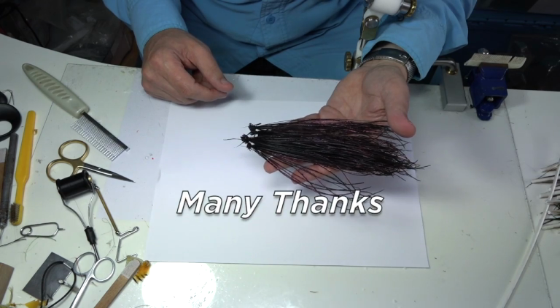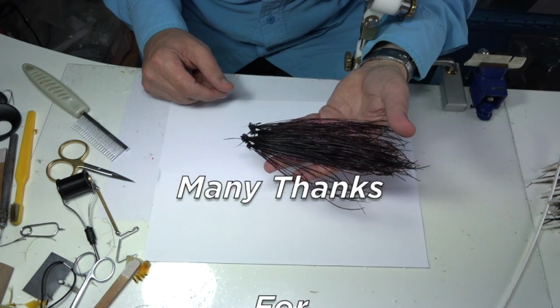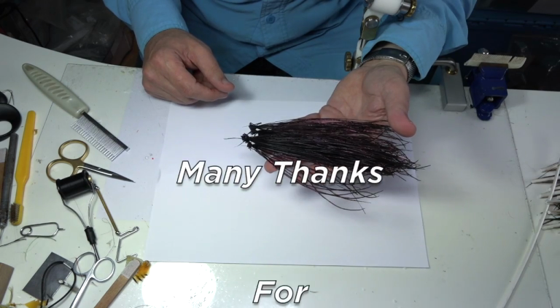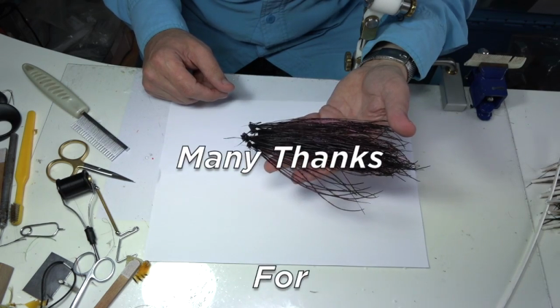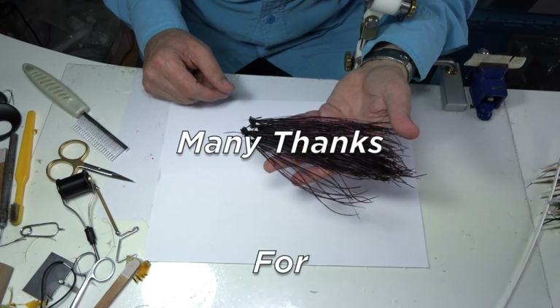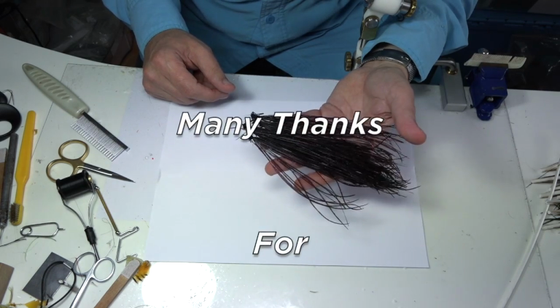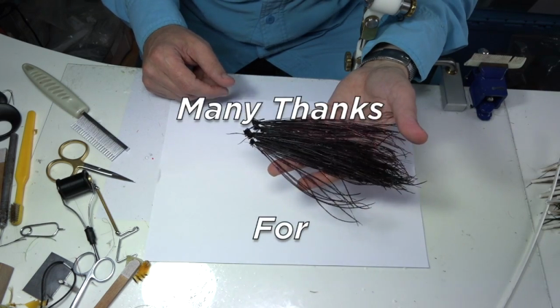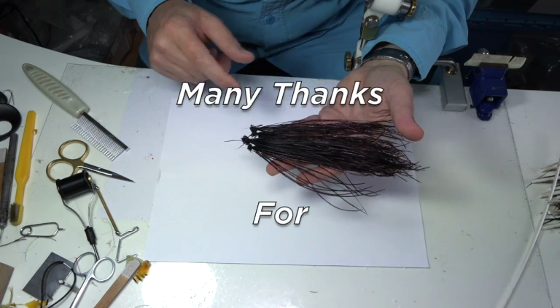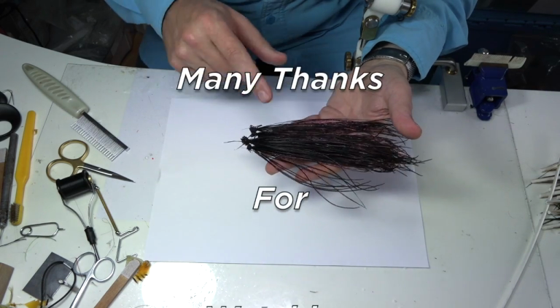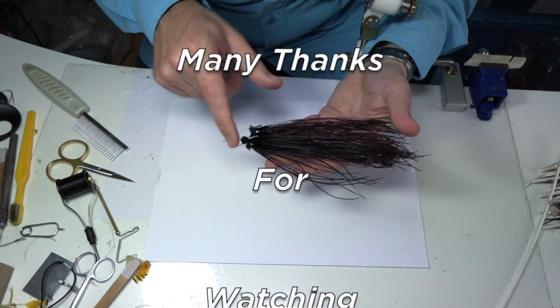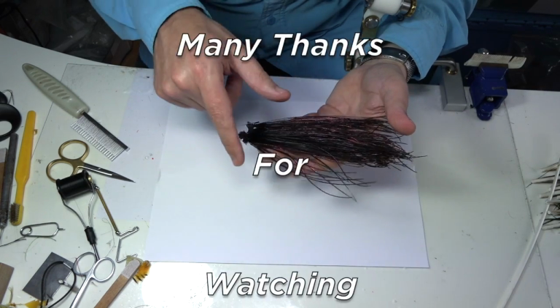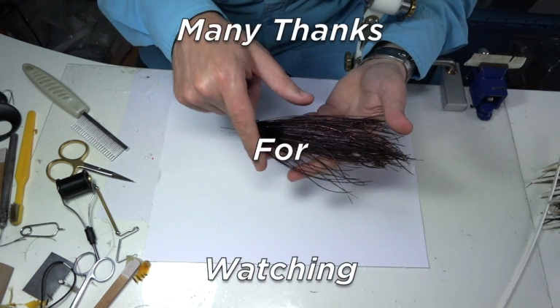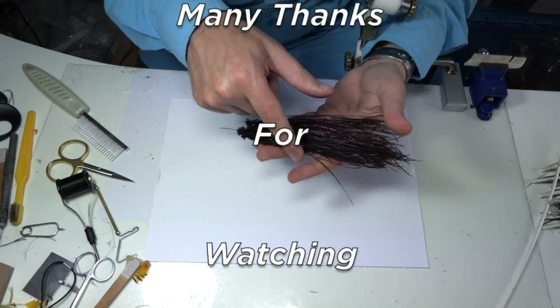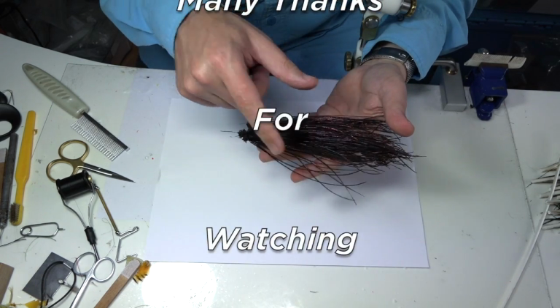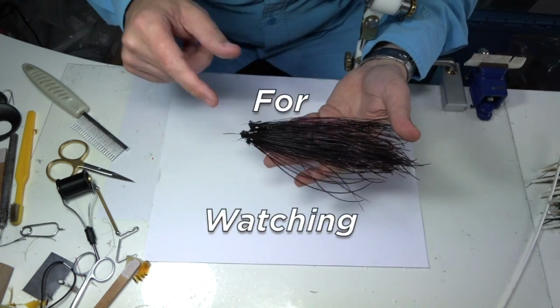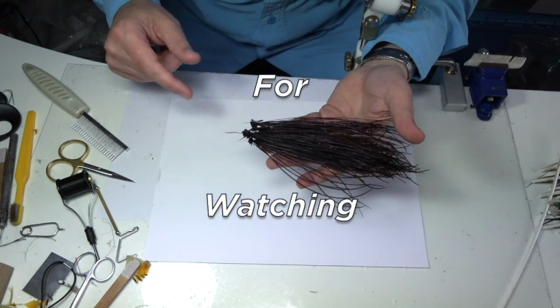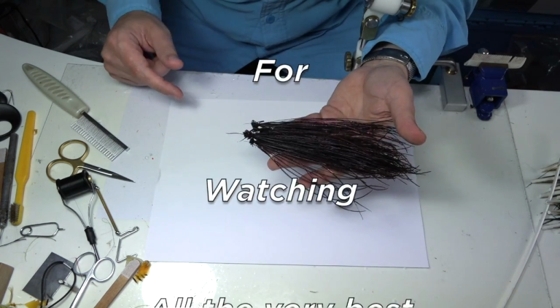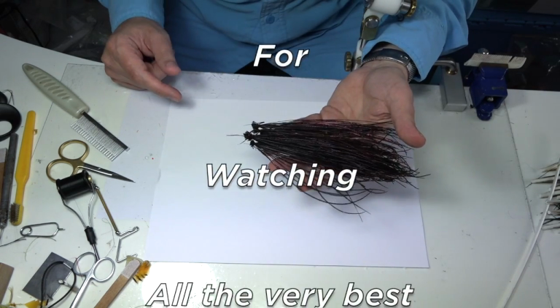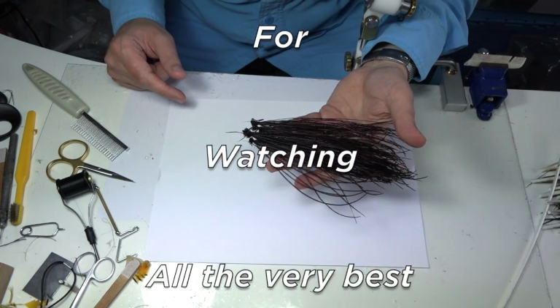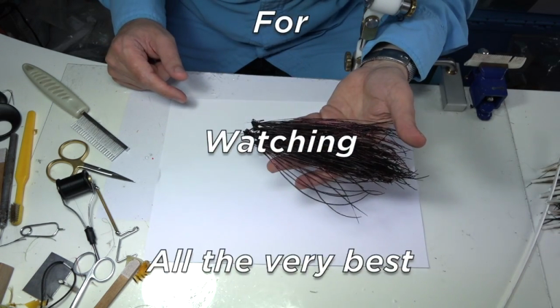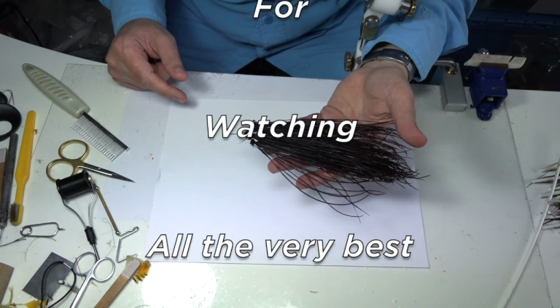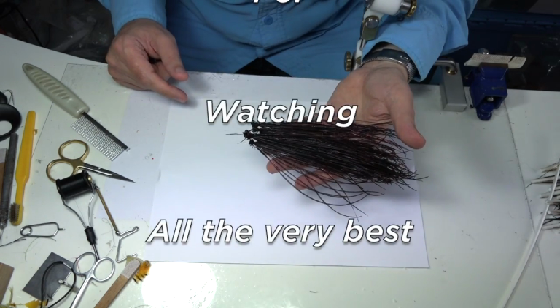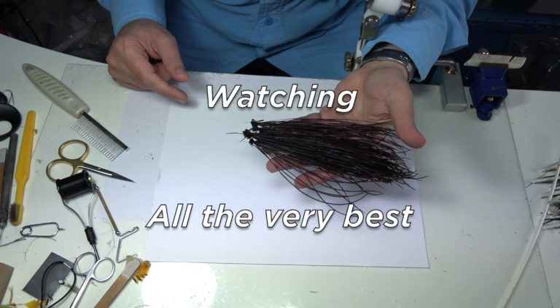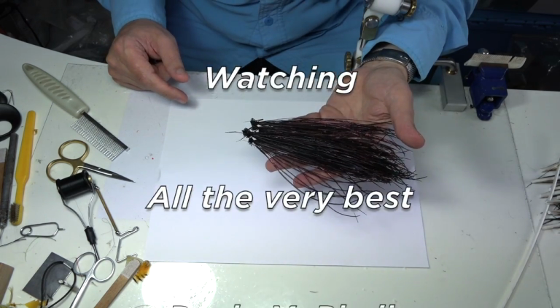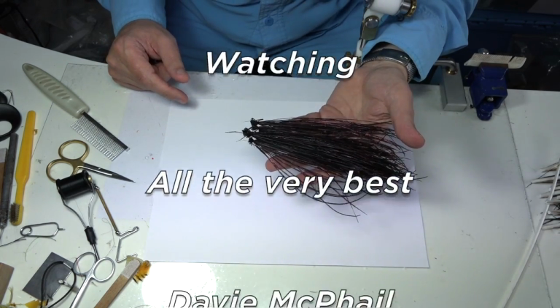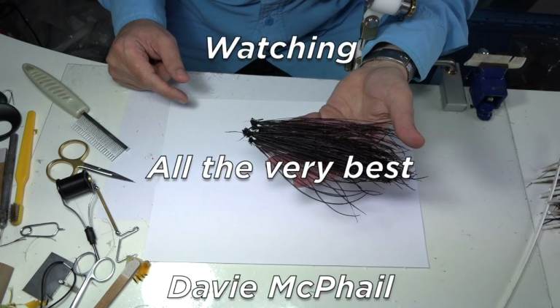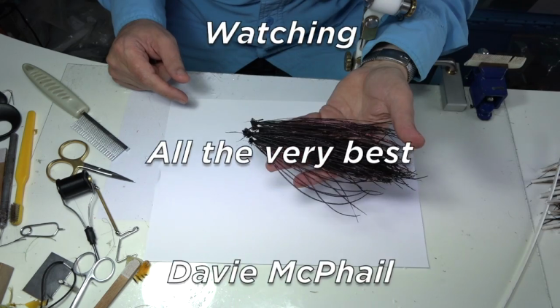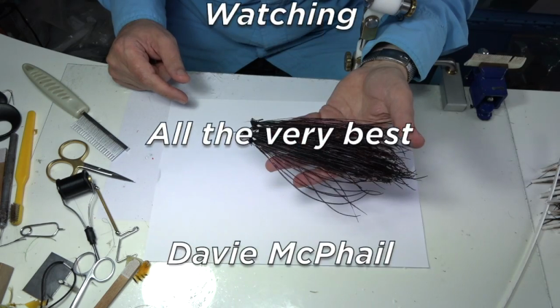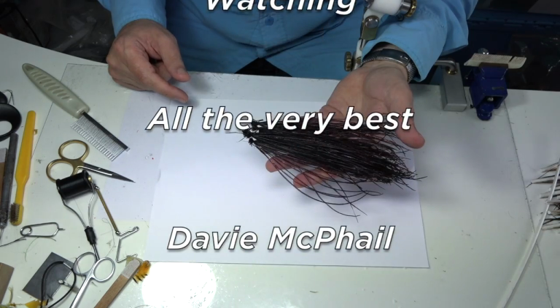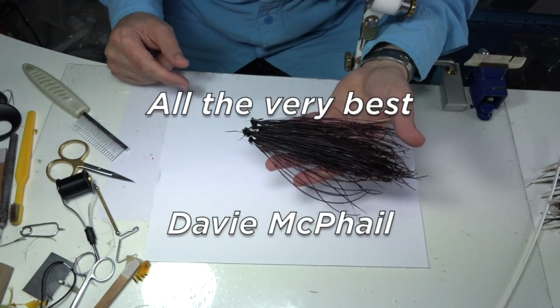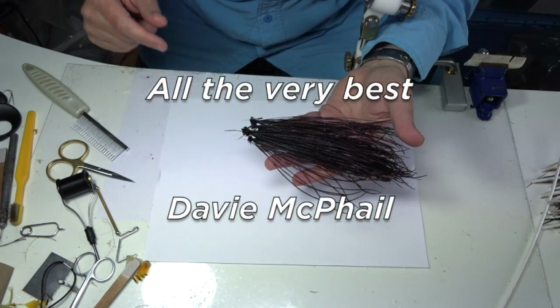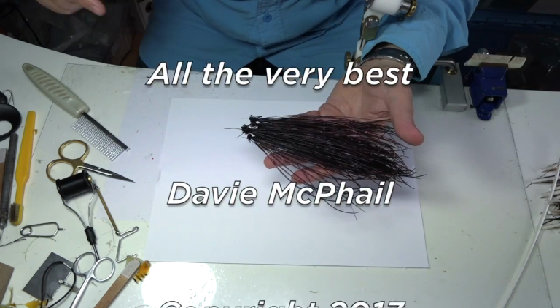I hope you enjoyed that wee bit of information on how I prepare and dye the peacock herl.